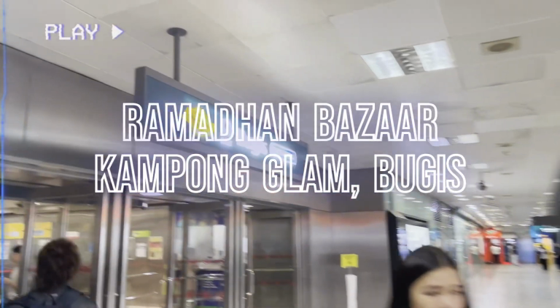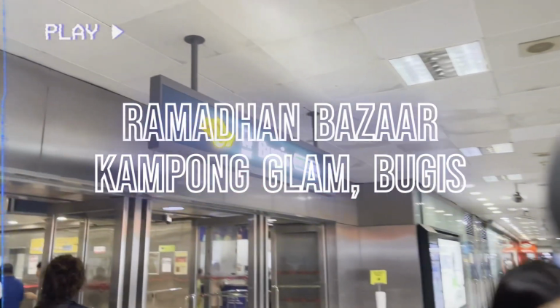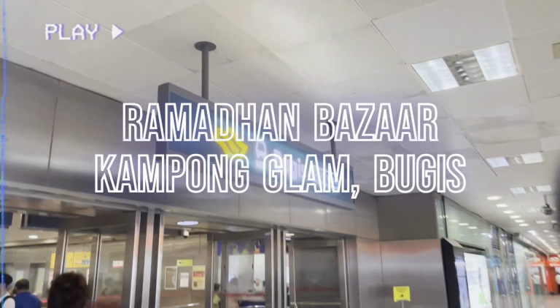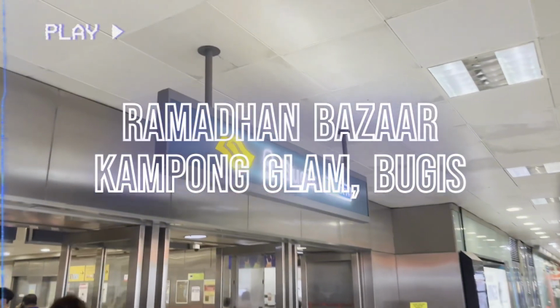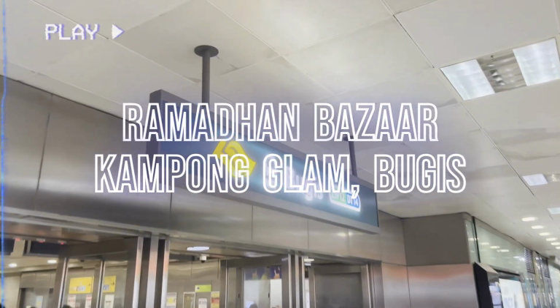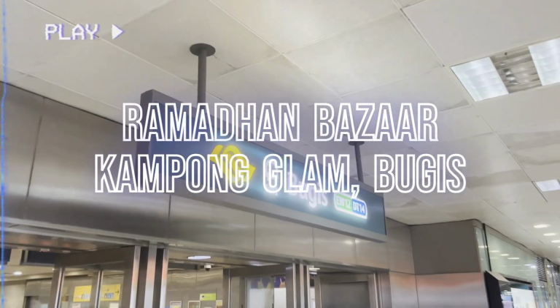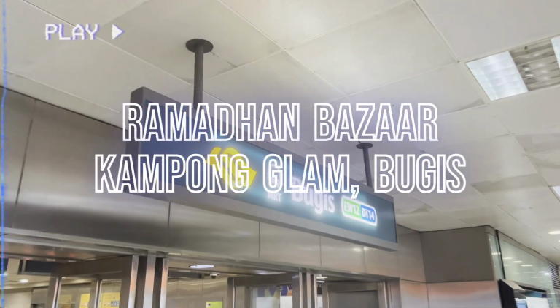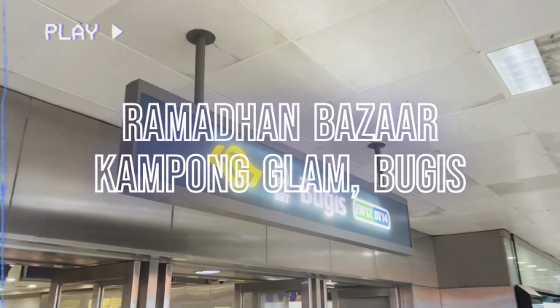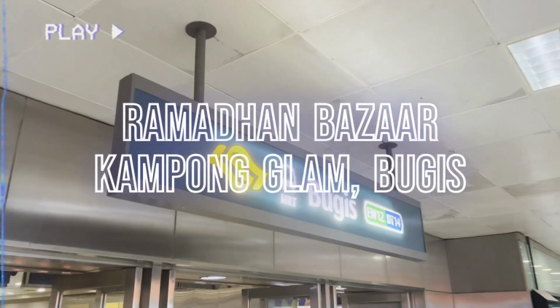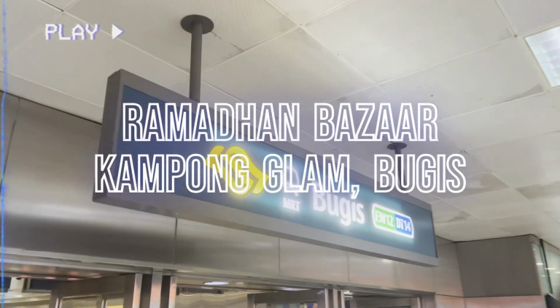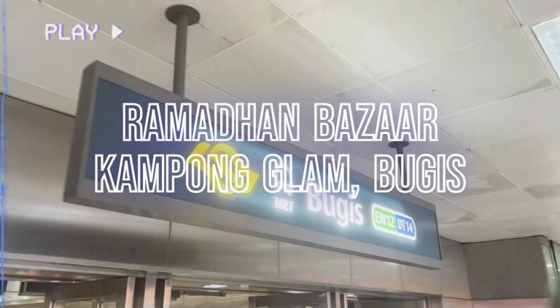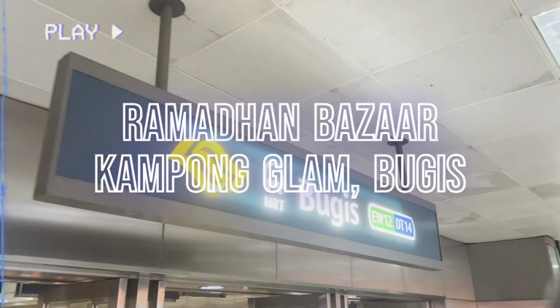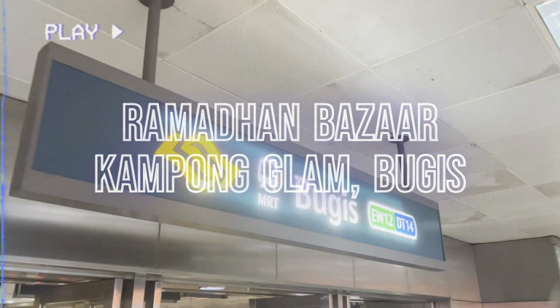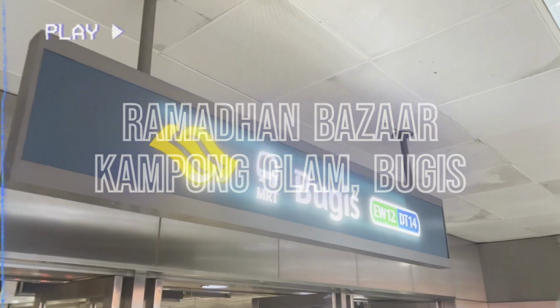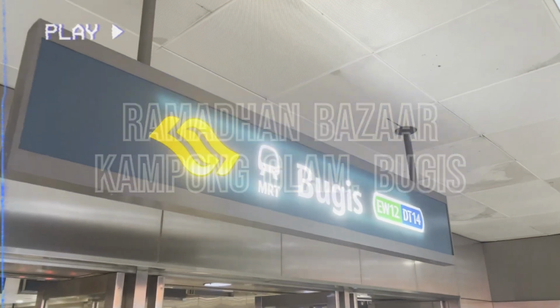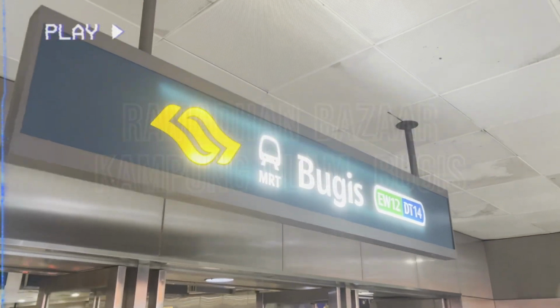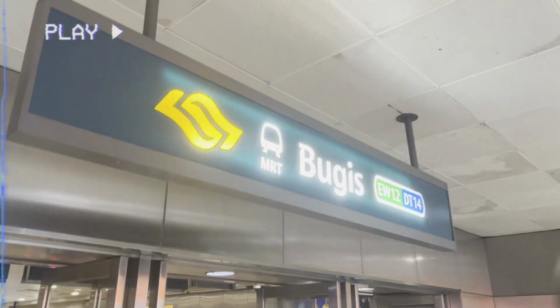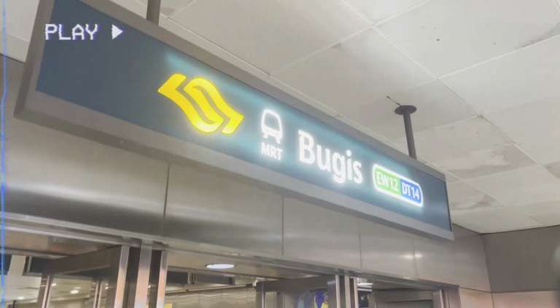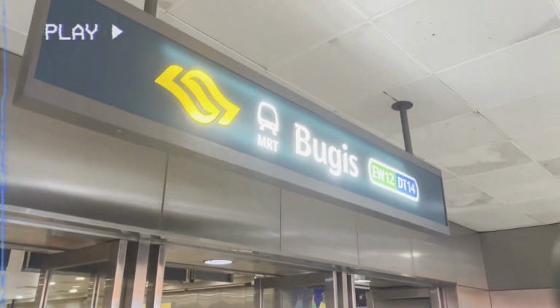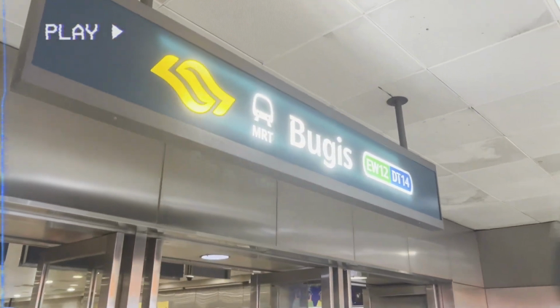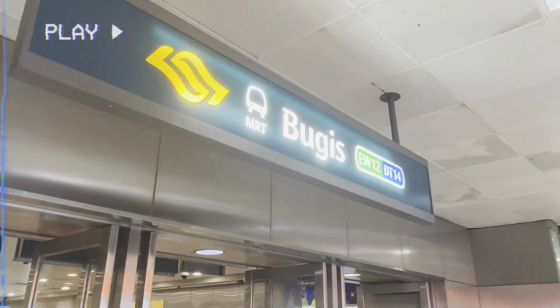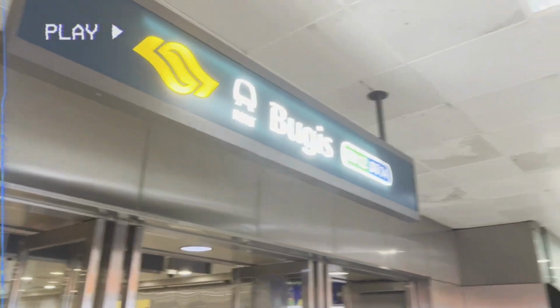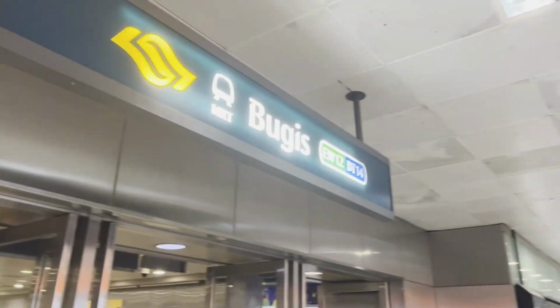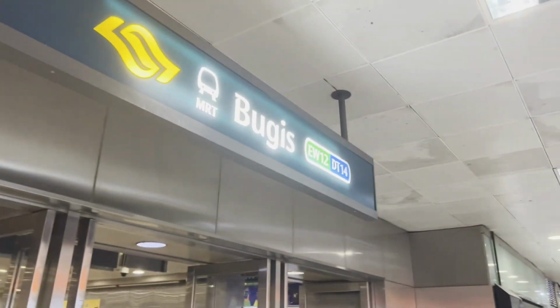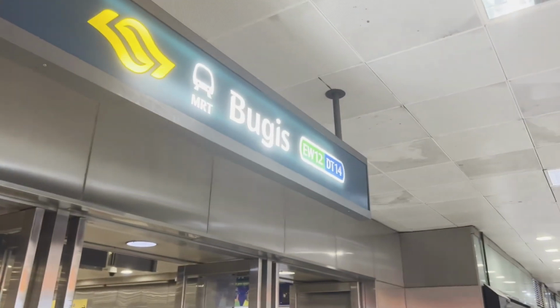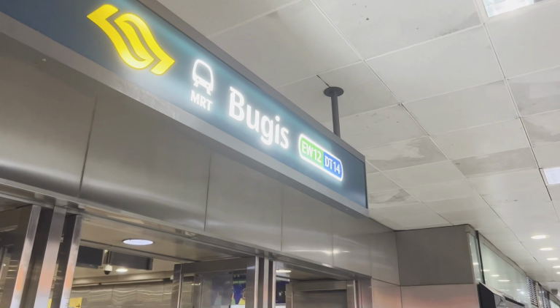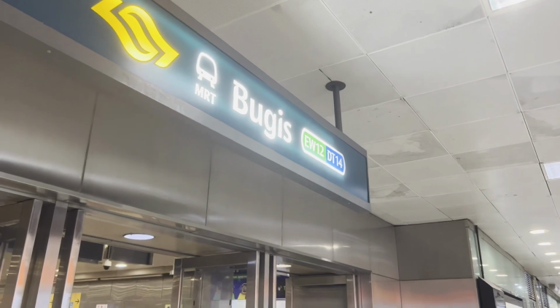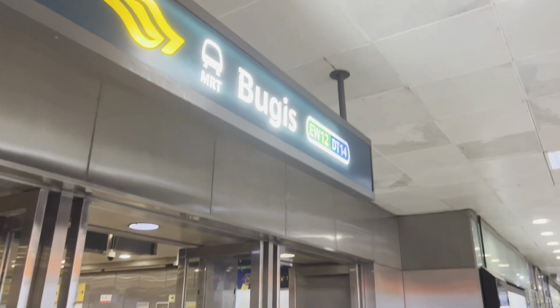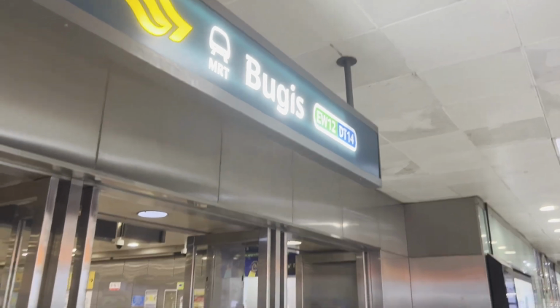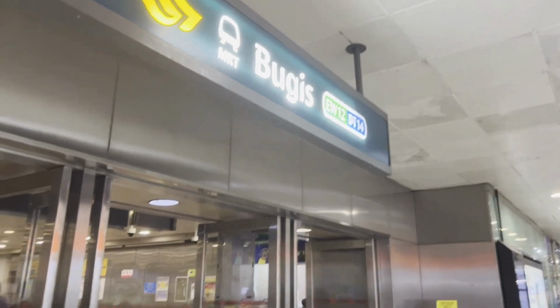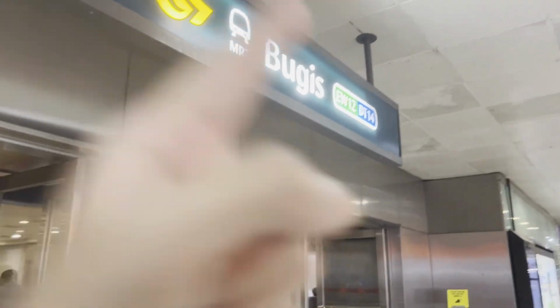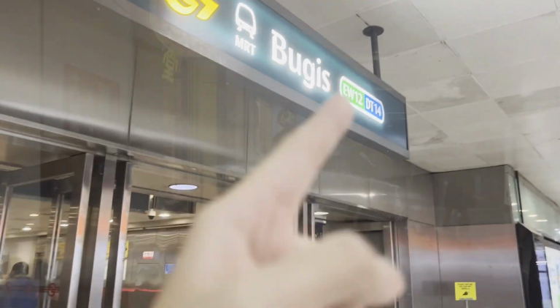Today we are at Cookies to go for Singapore Ramadan at Kampong Glam. Let's go!